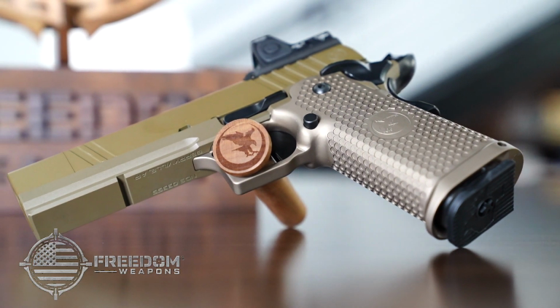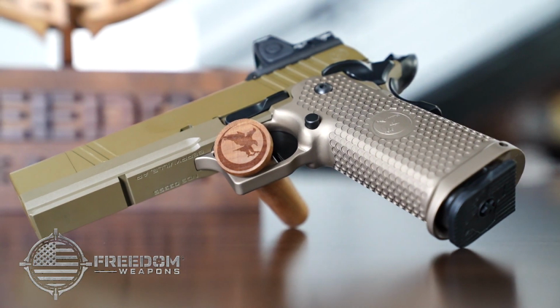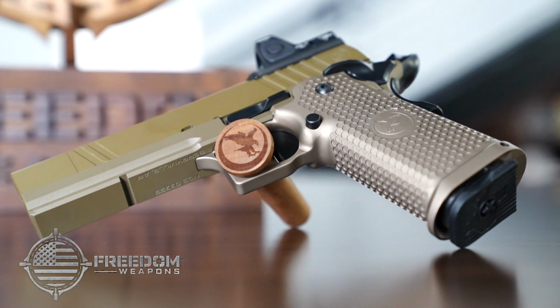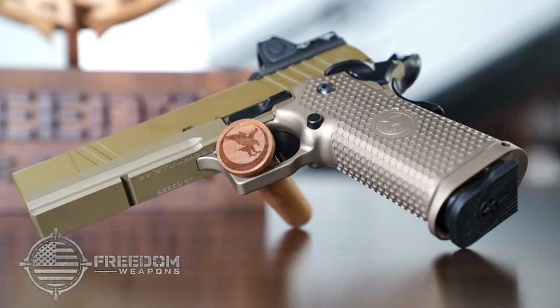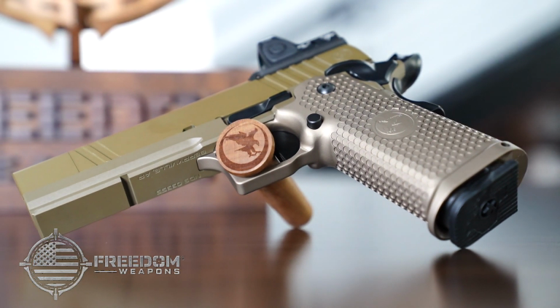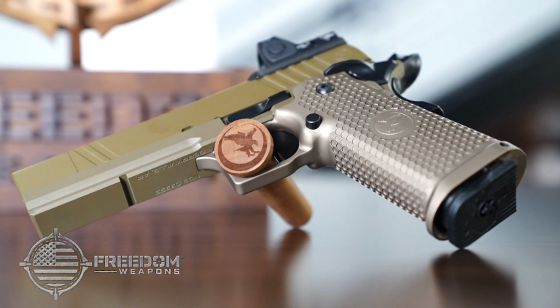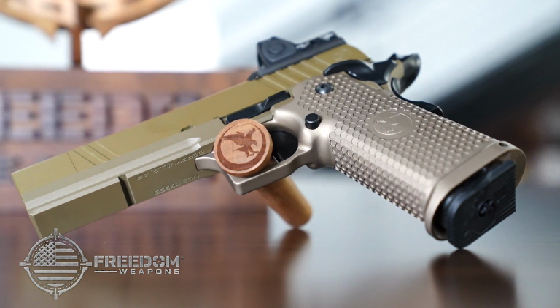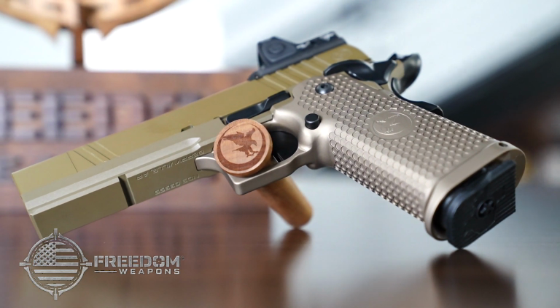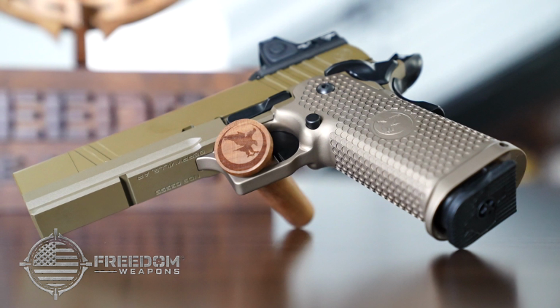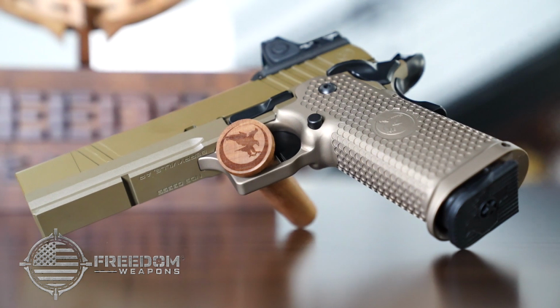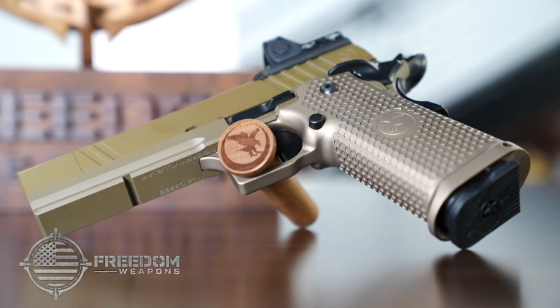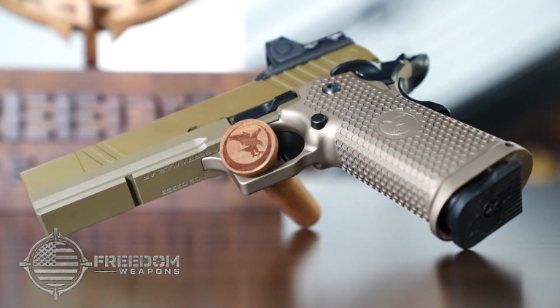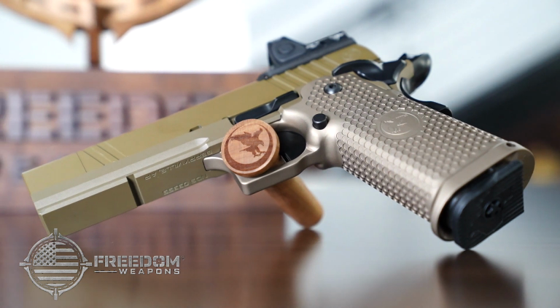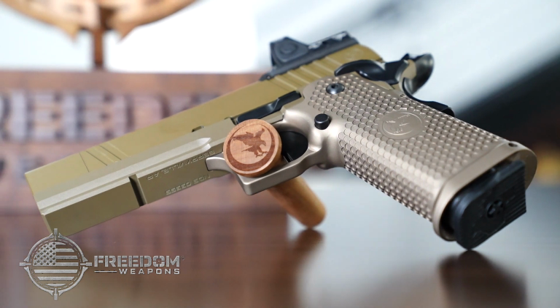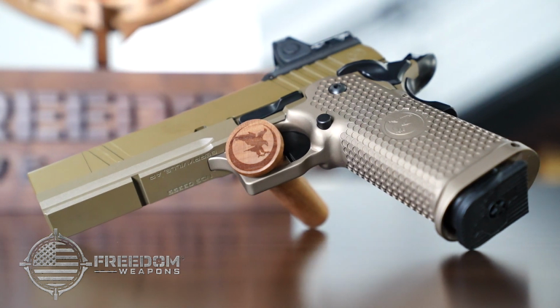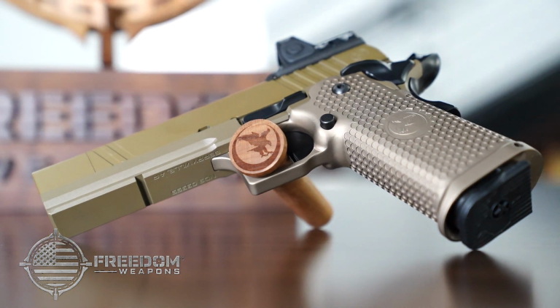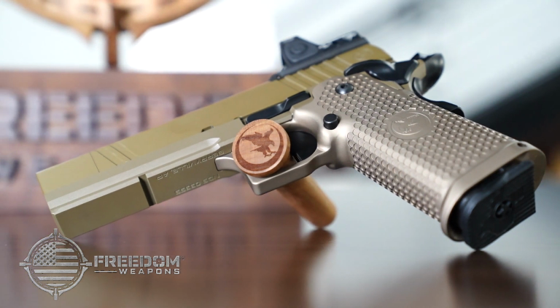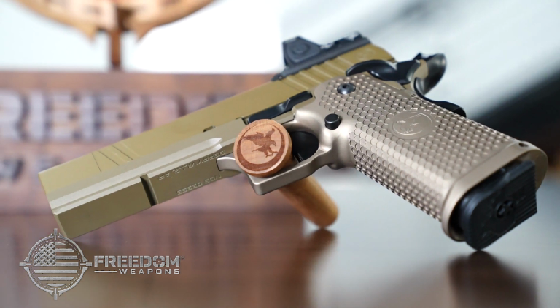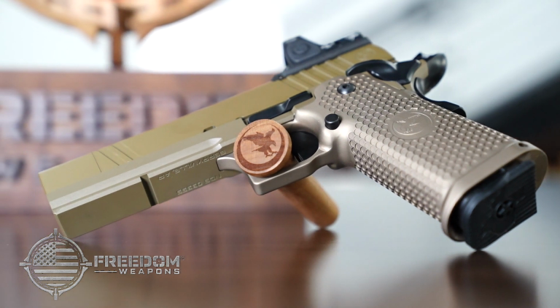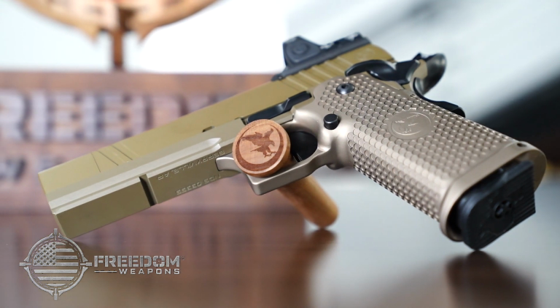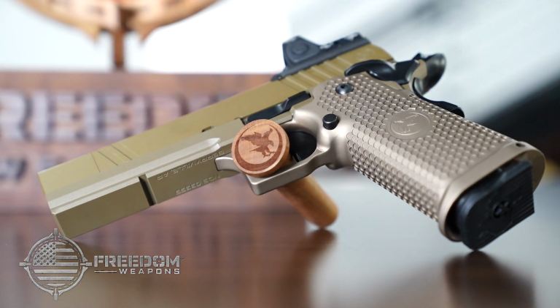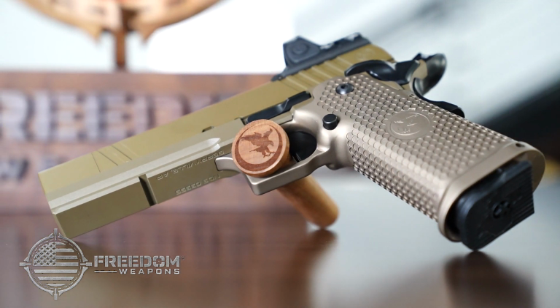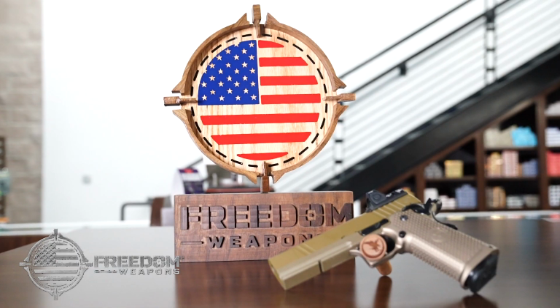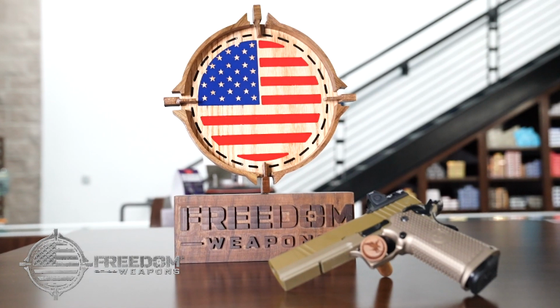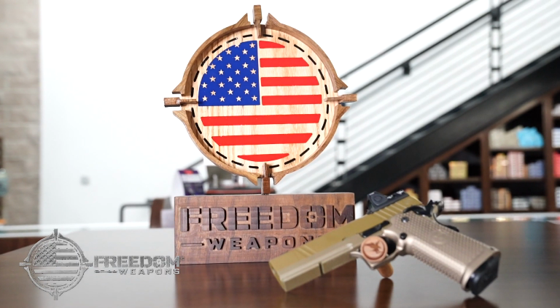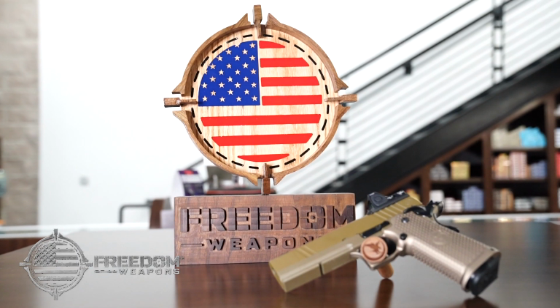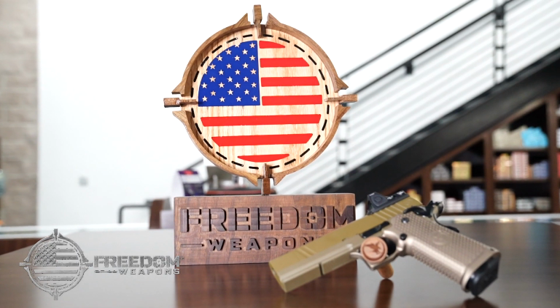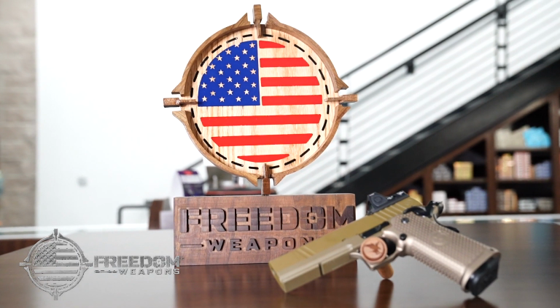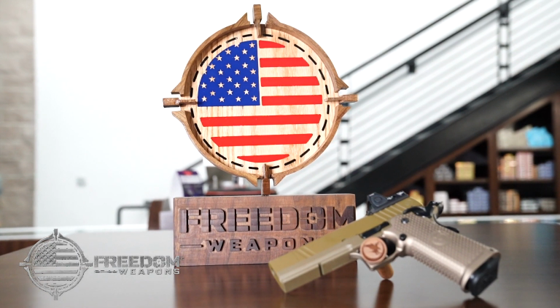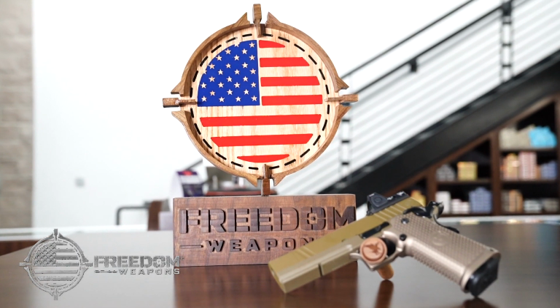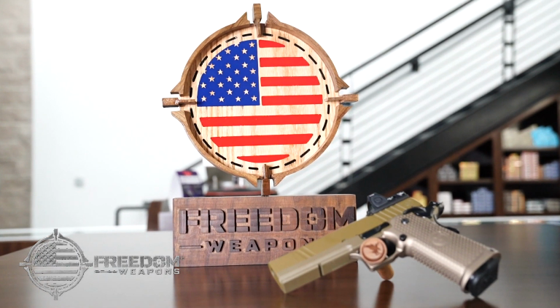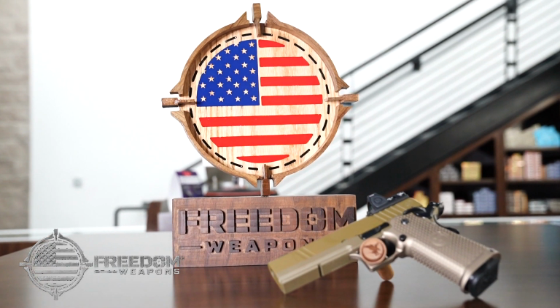Hand fitted by one gunsmith and brought here to Freedom Weapons in El Paso.